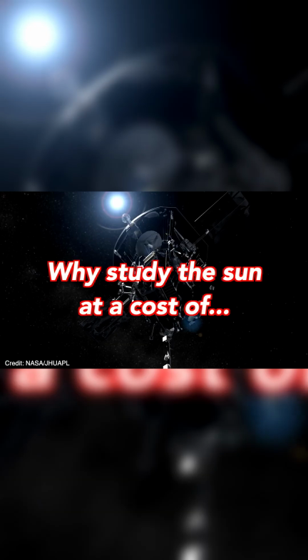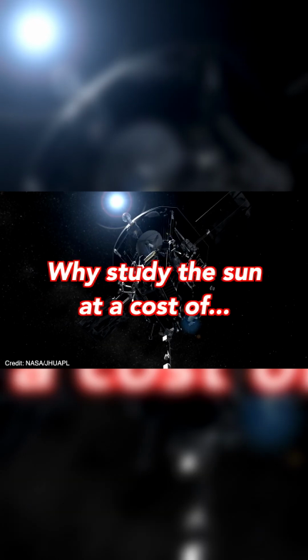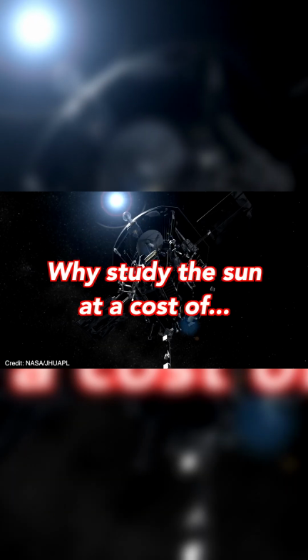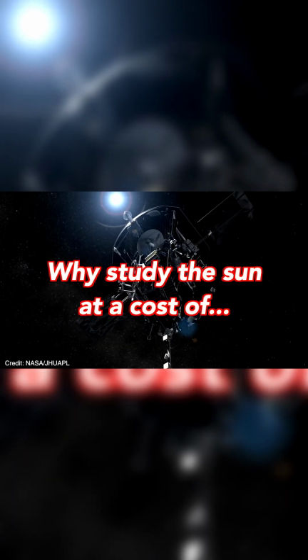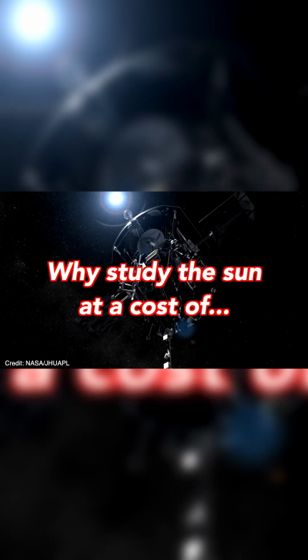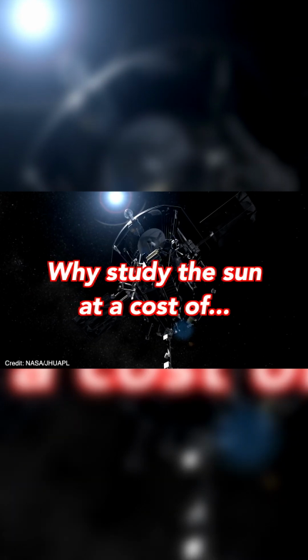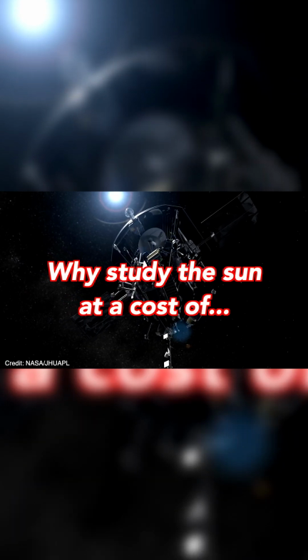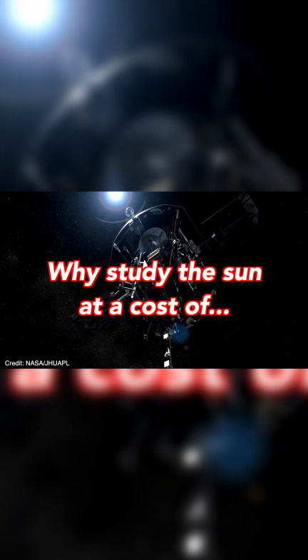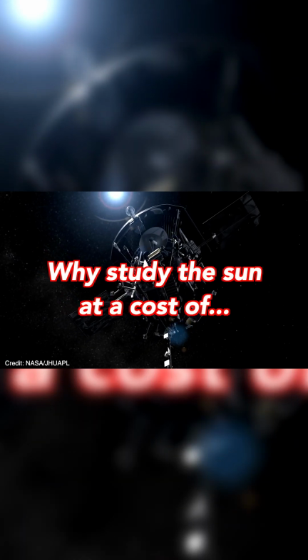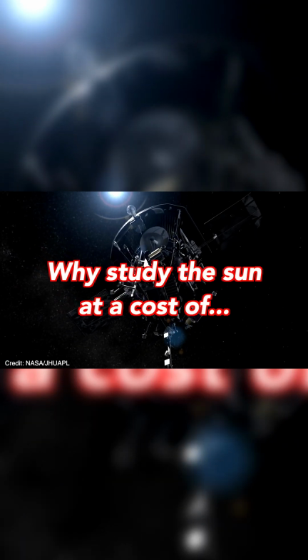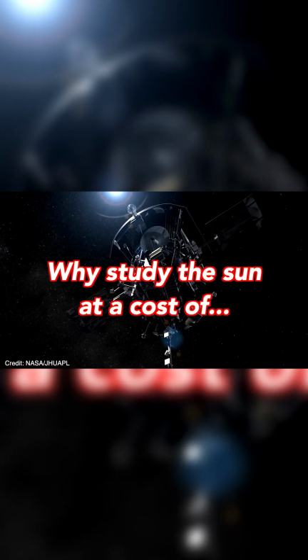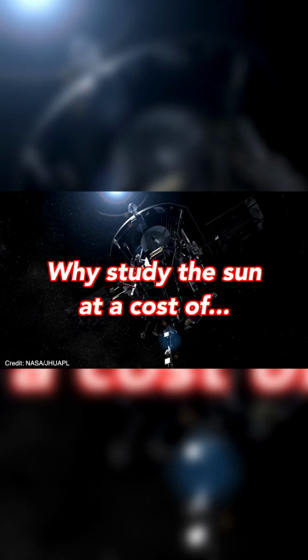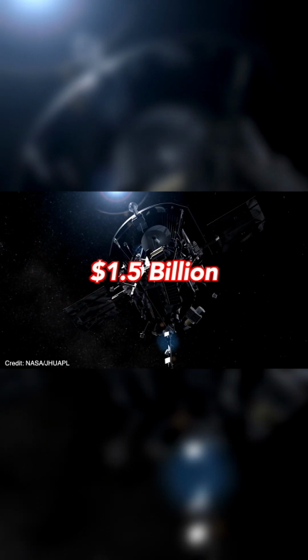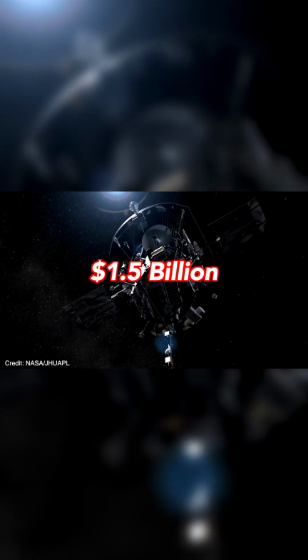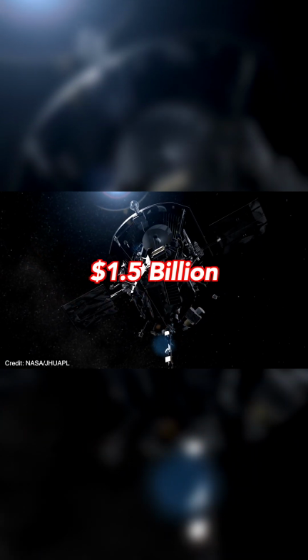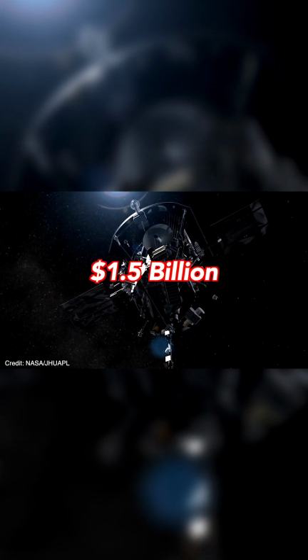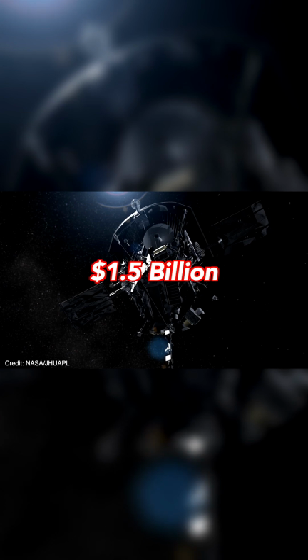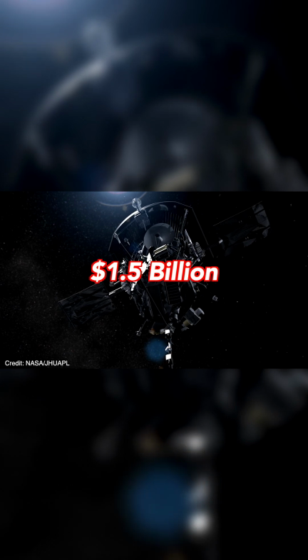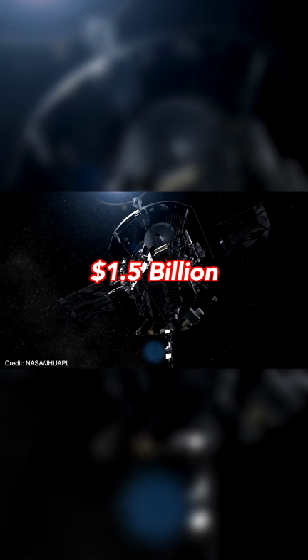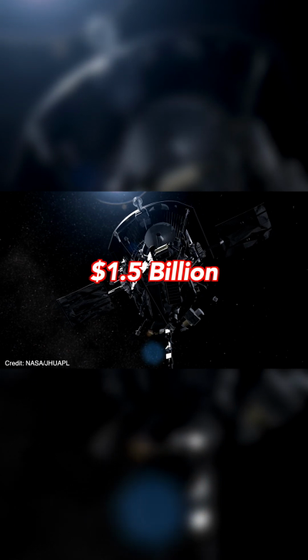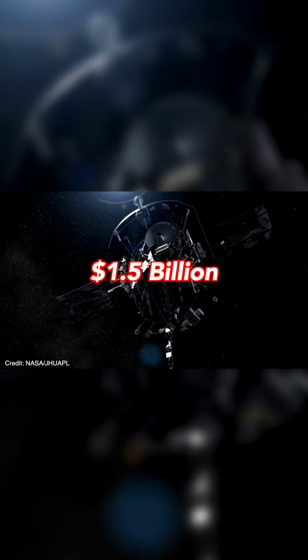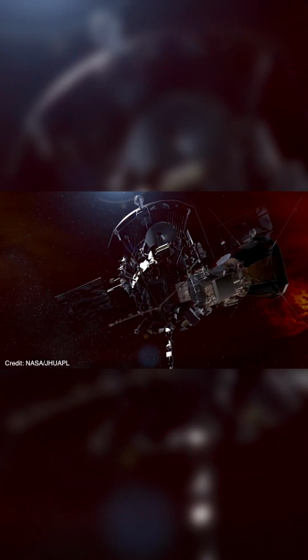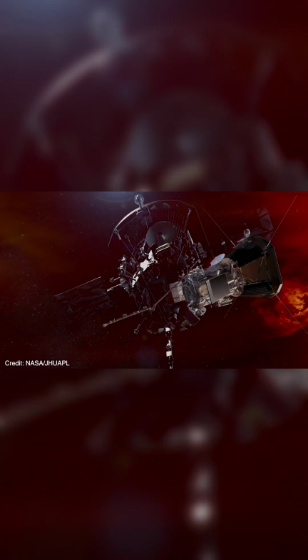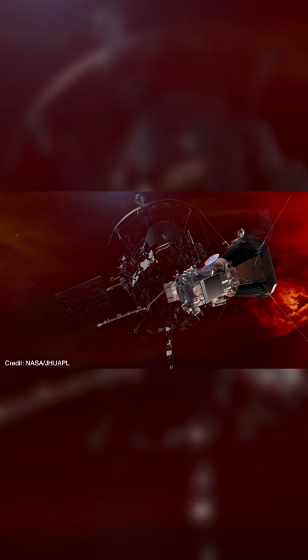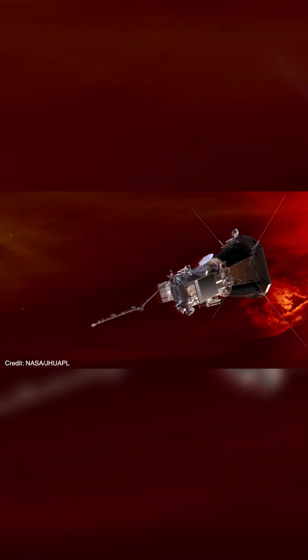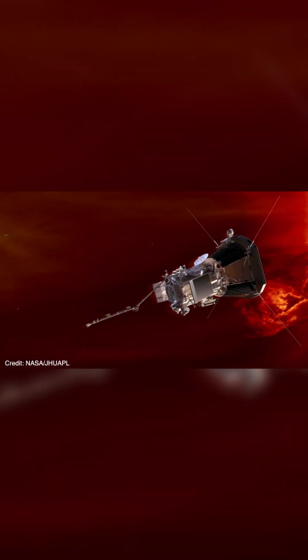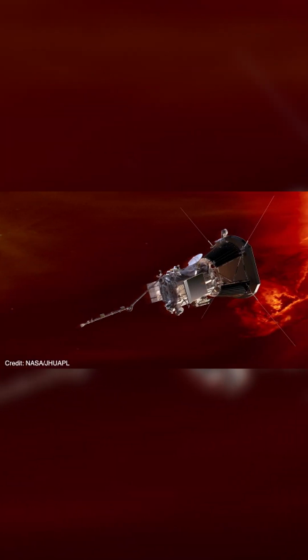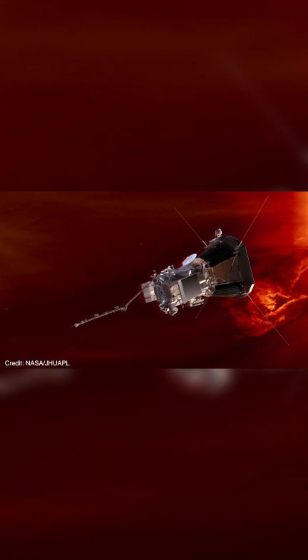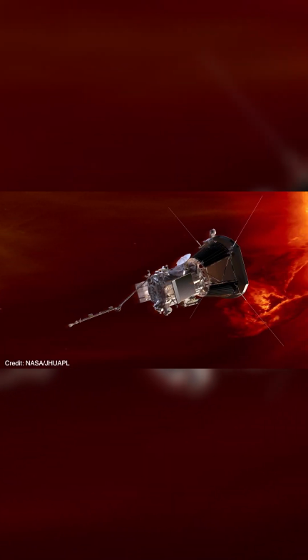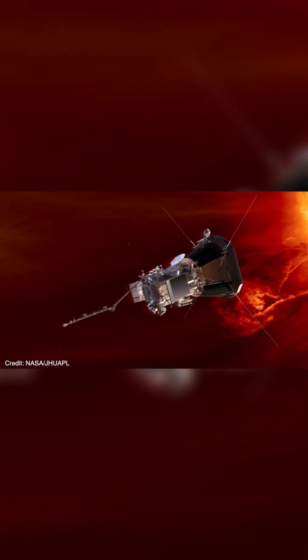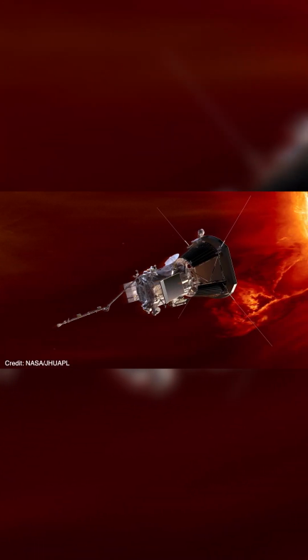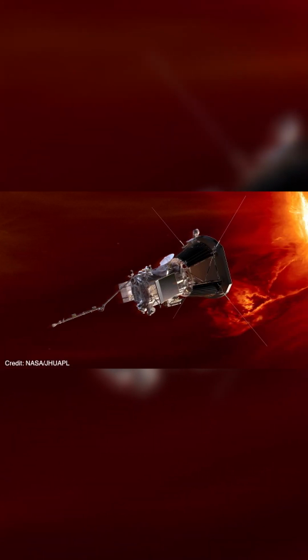So why study the sun at a cost of around 1.5 billion dollars? Because if we don't, the cost could be much, much higher.